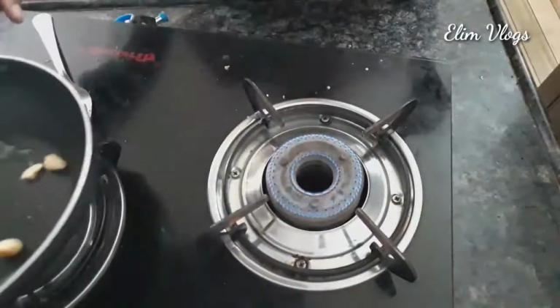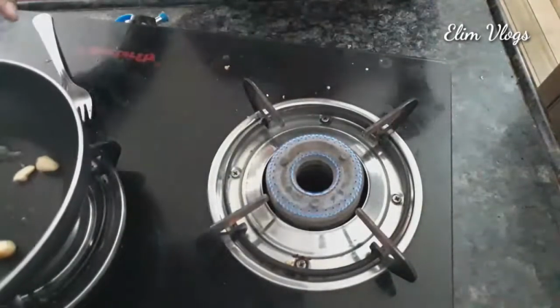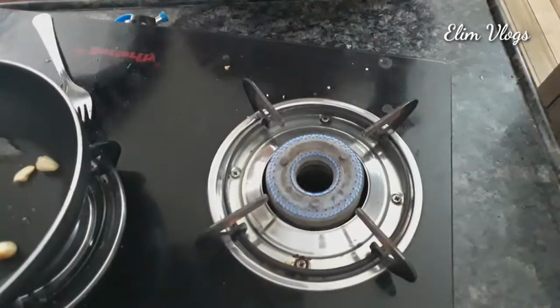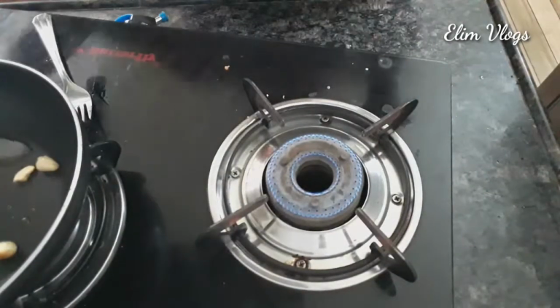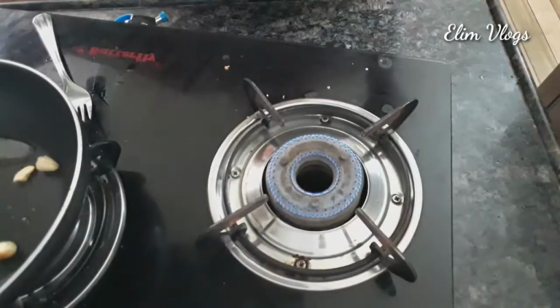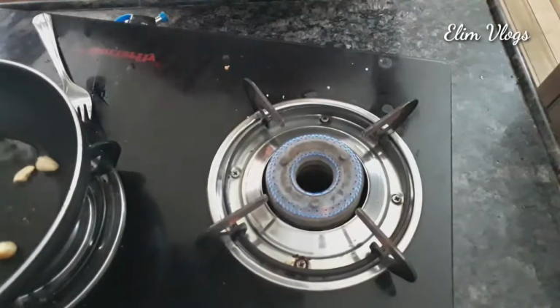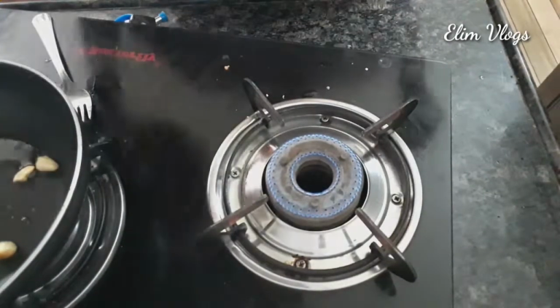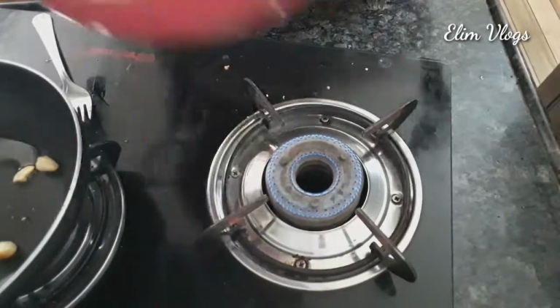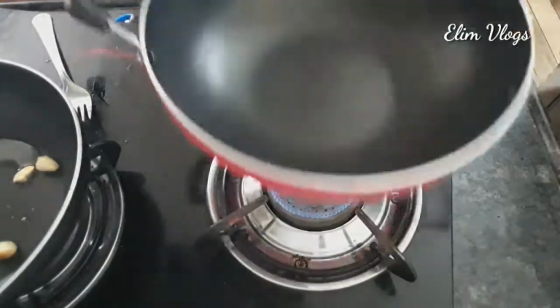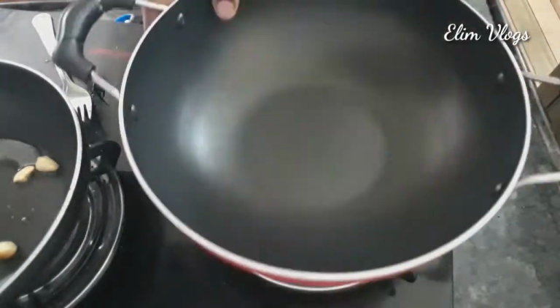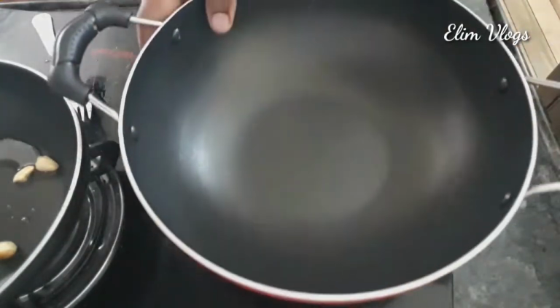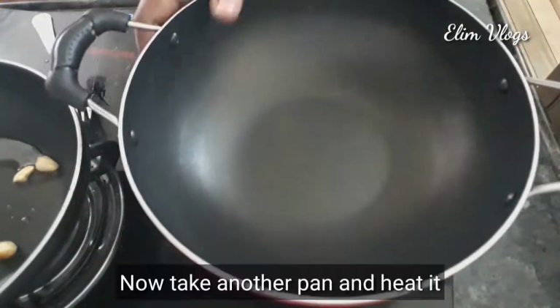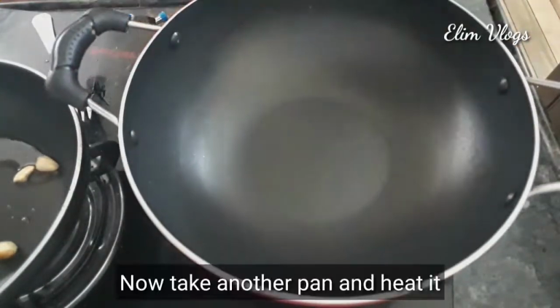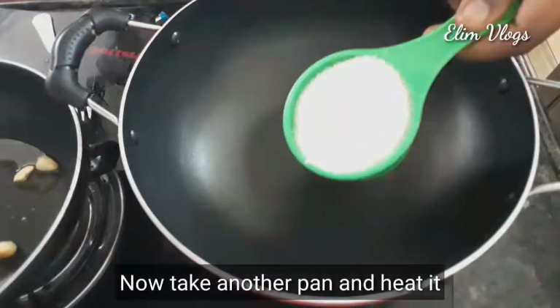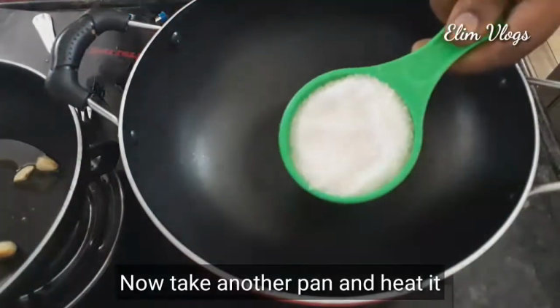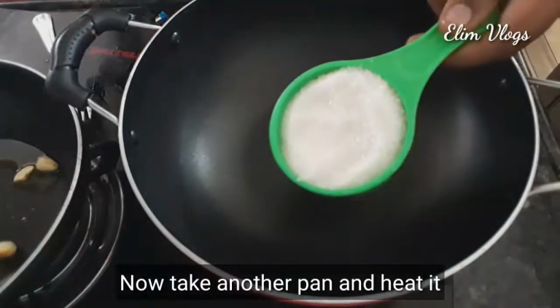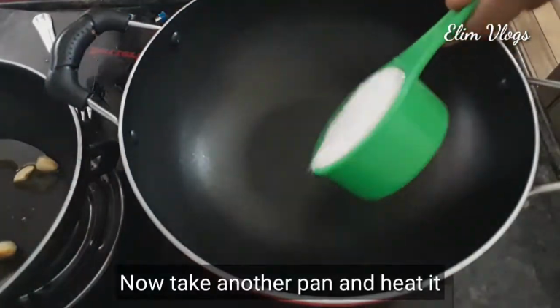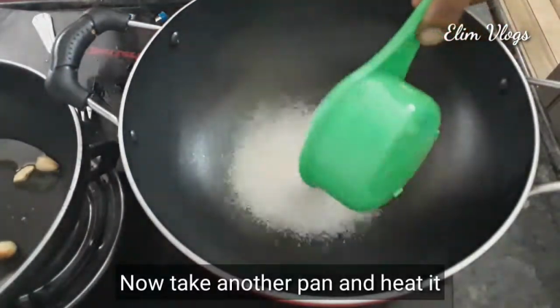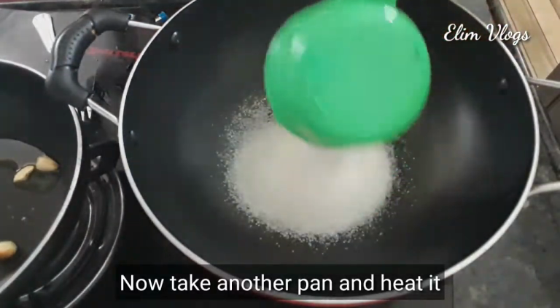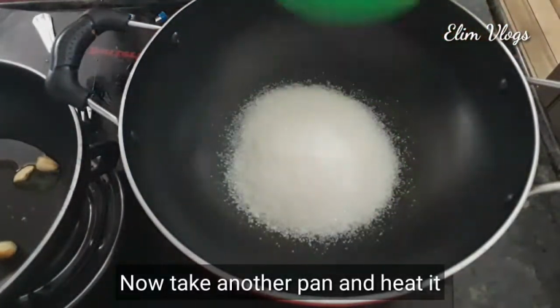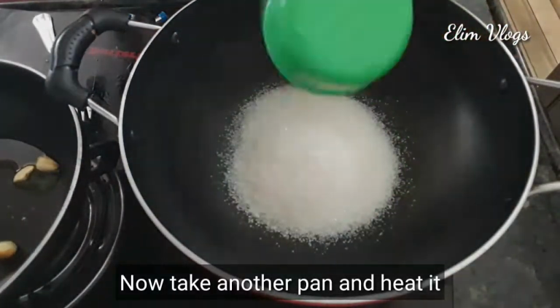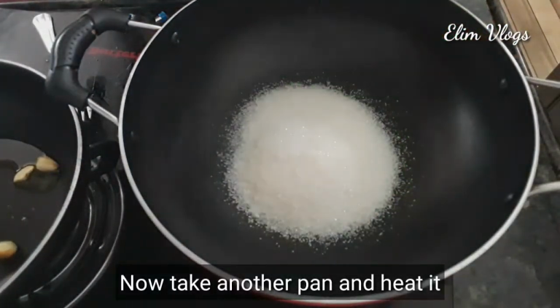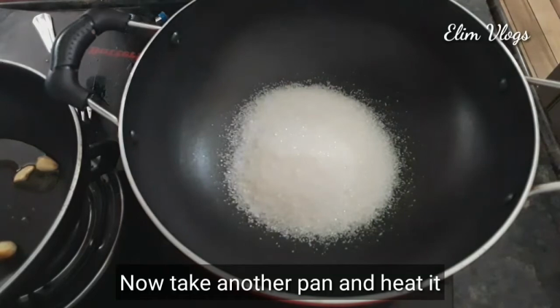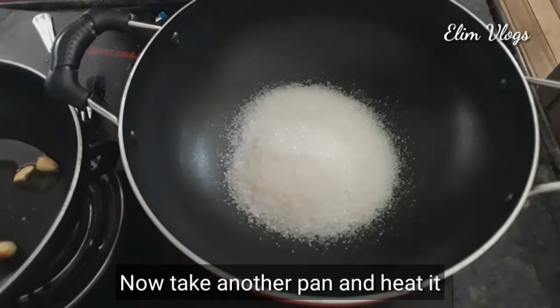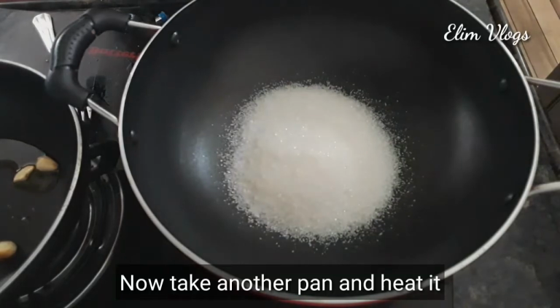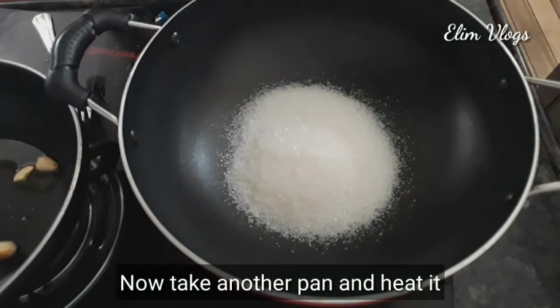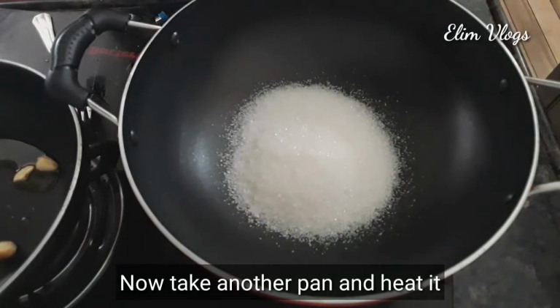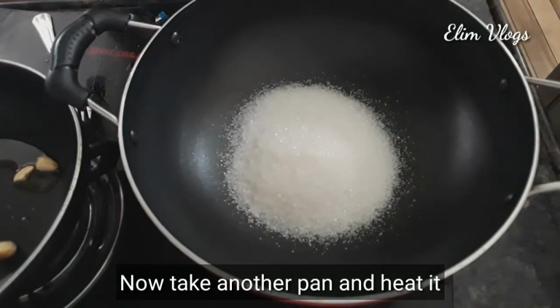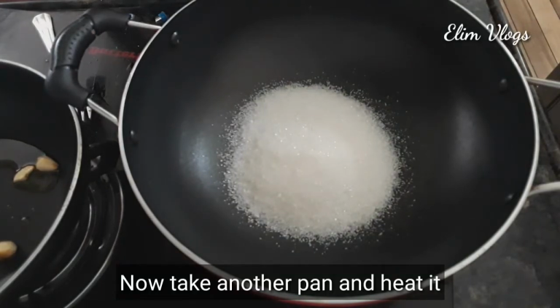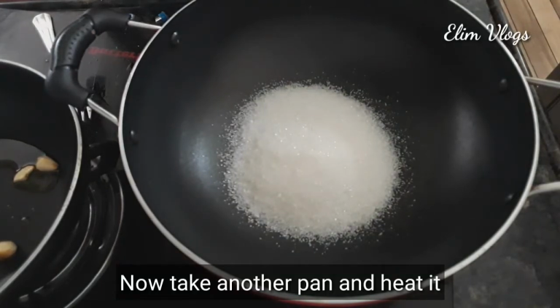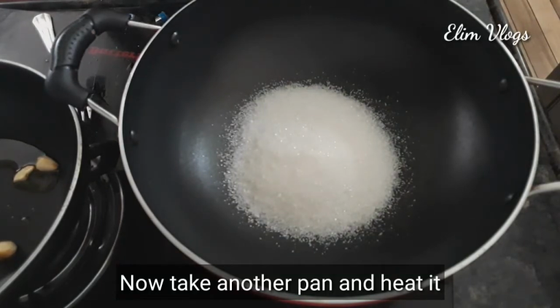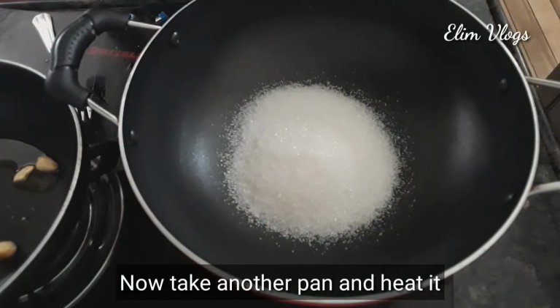Put it in the pan. Pour it in the pan and add 1 cup of sugar.